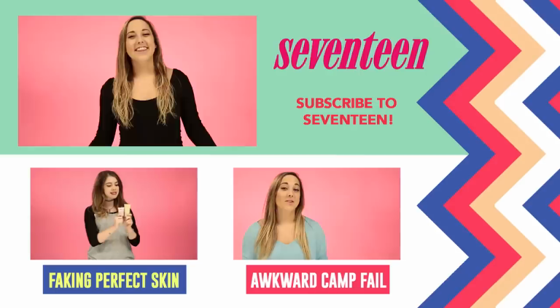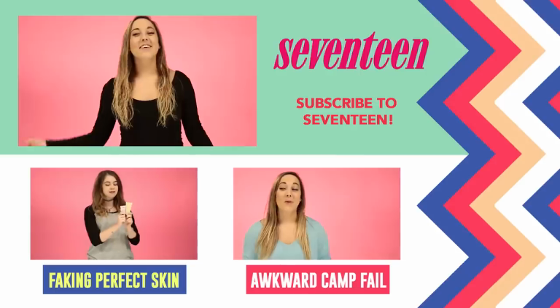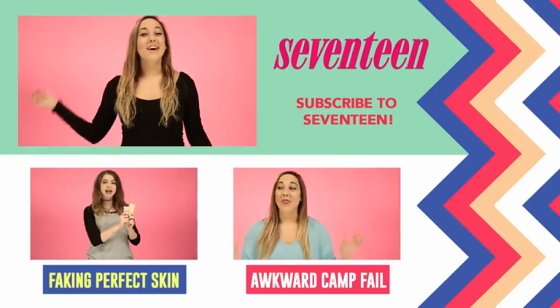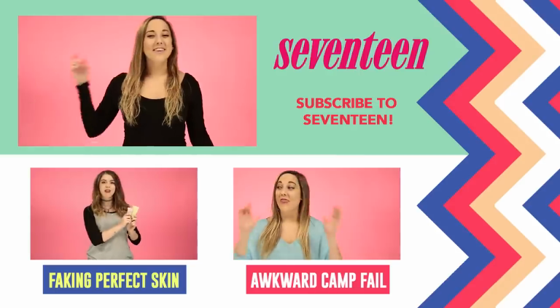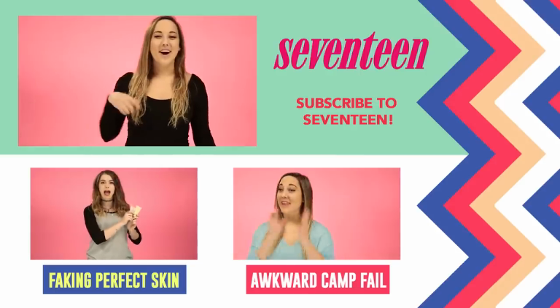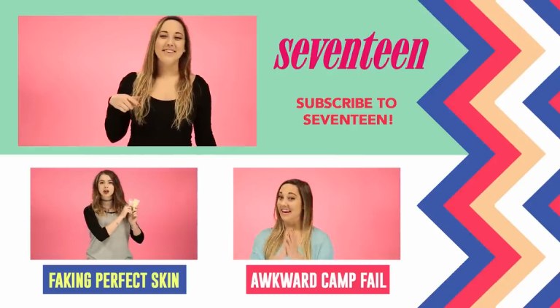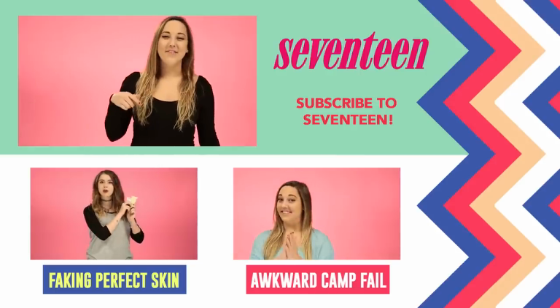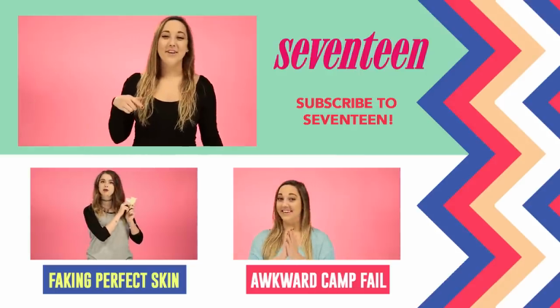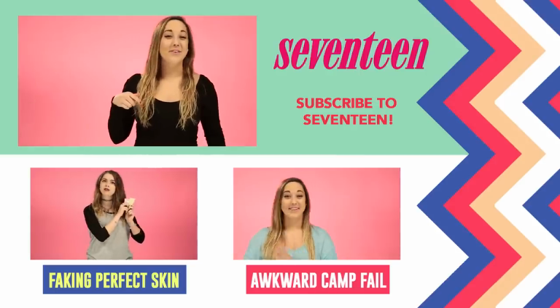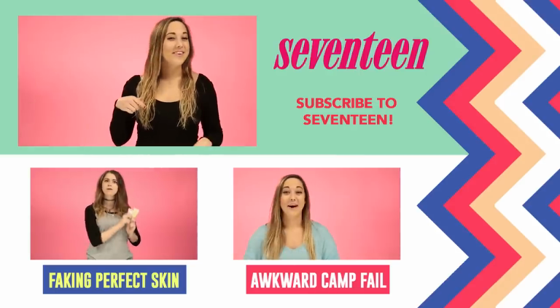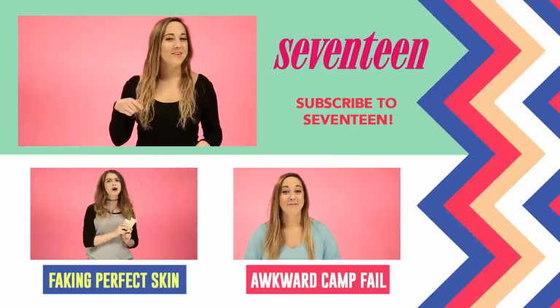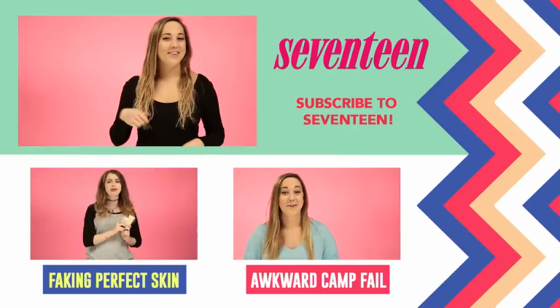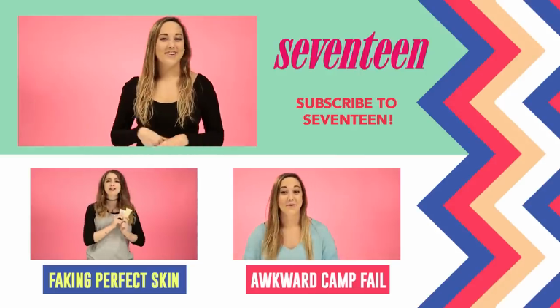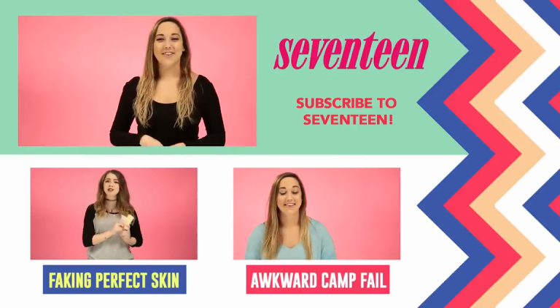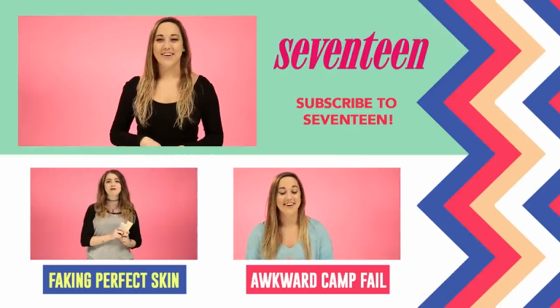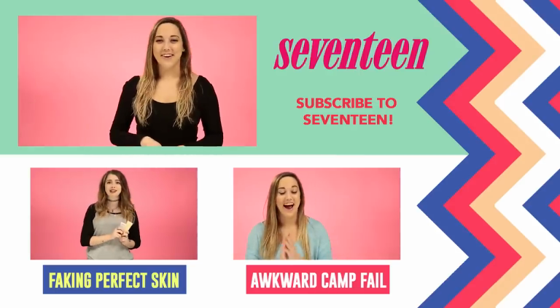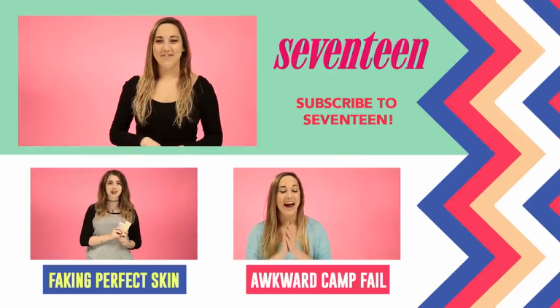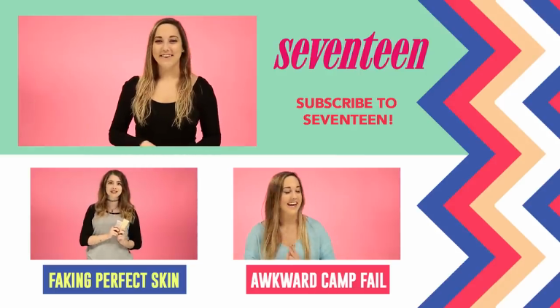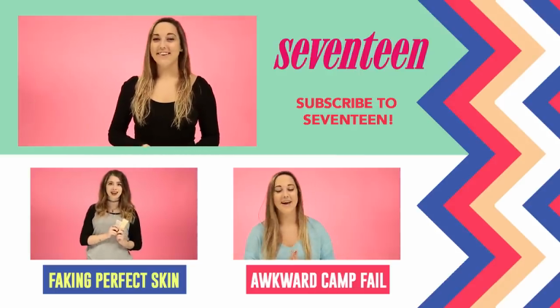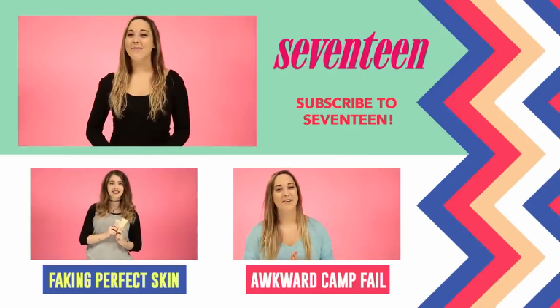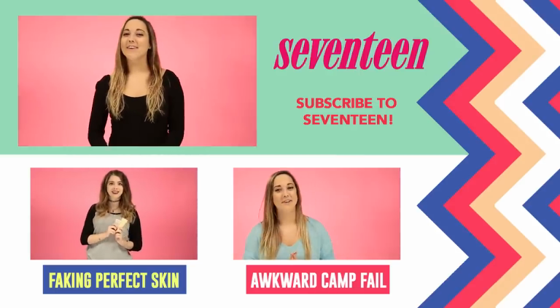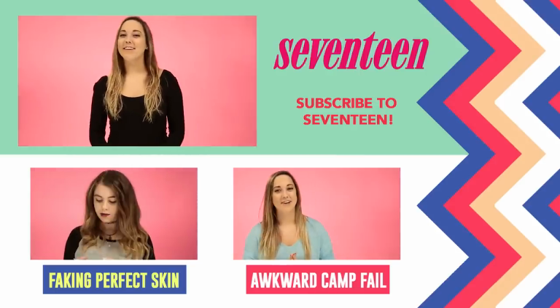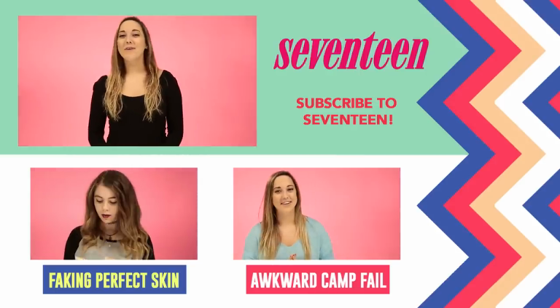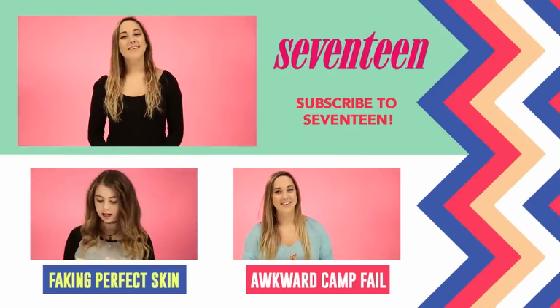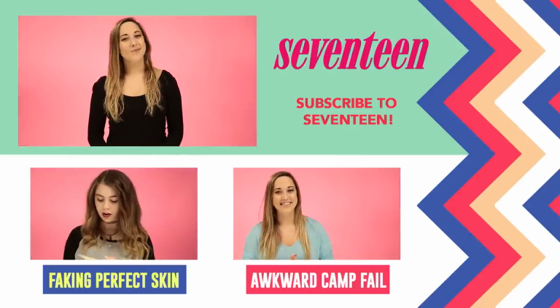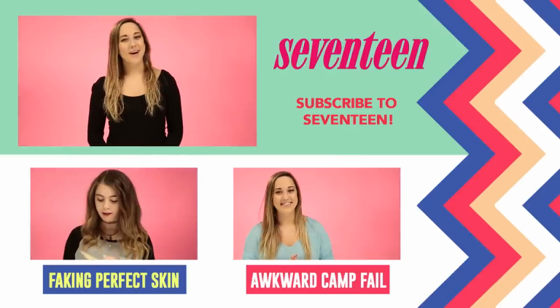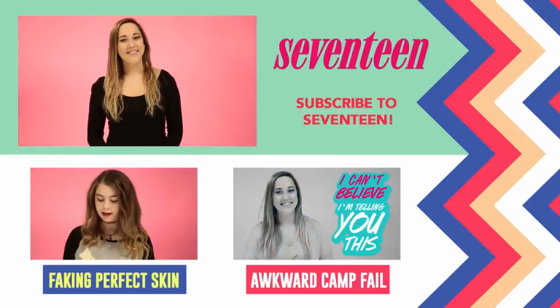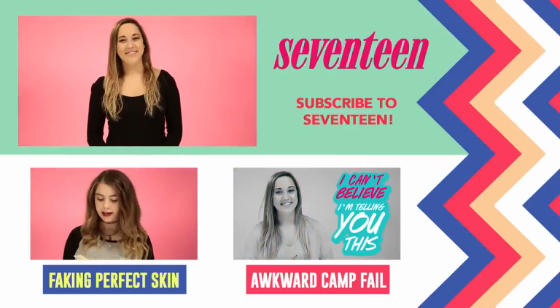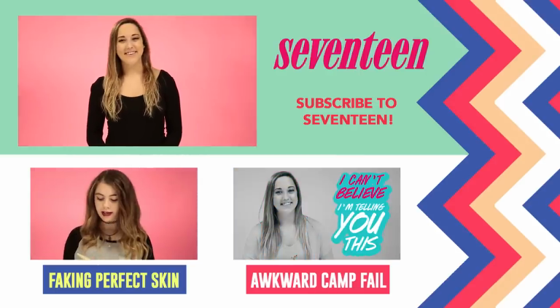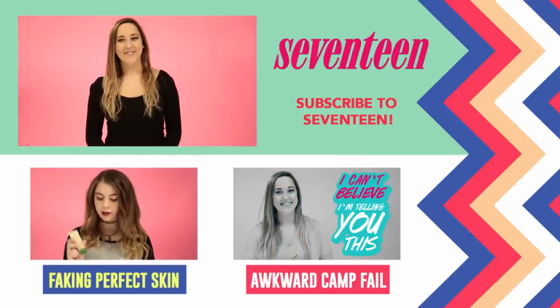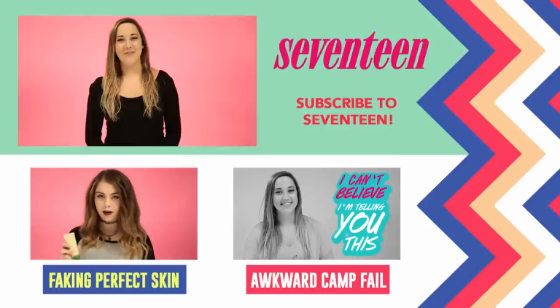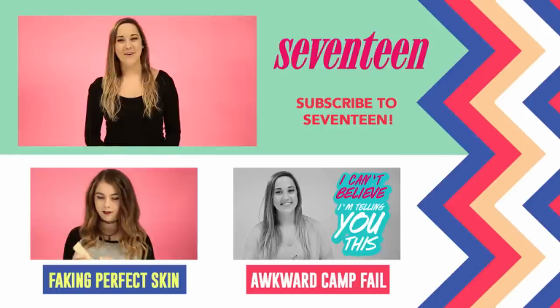Let me know in the comments down below your tips and tricks for getting ready fast. I'm Lexi Lombard, and subscribe to Seventeen for more.